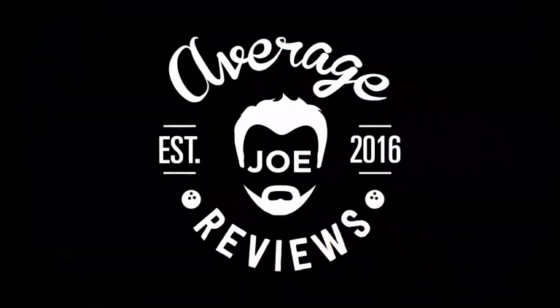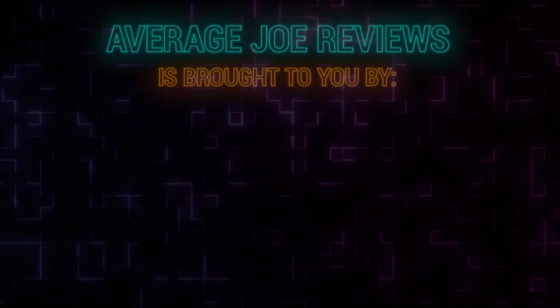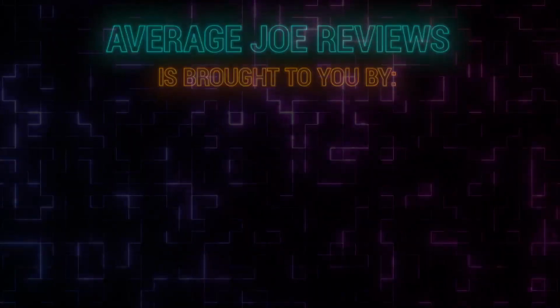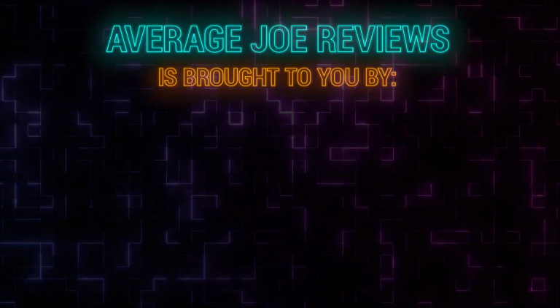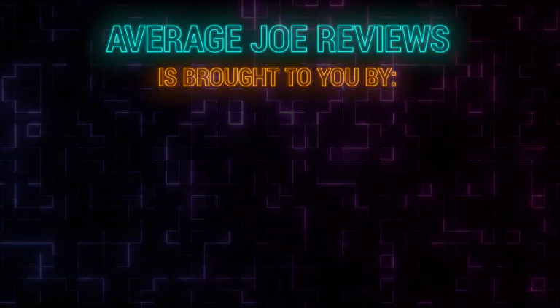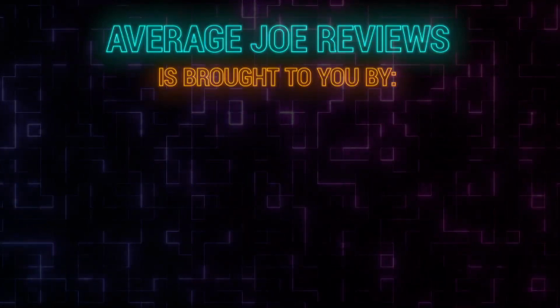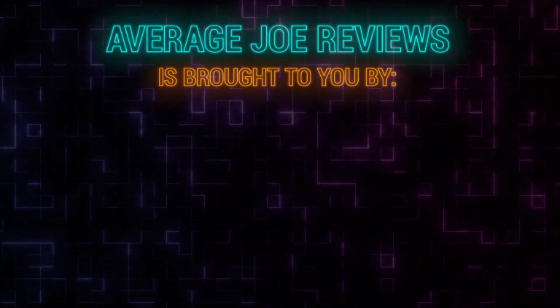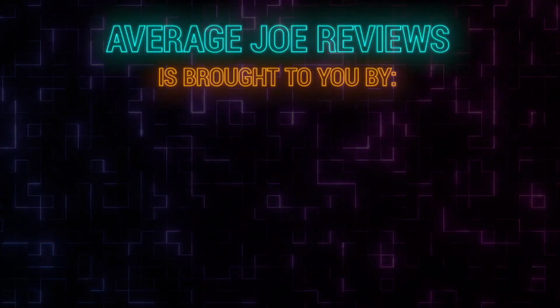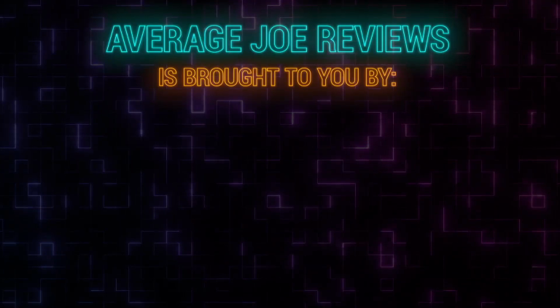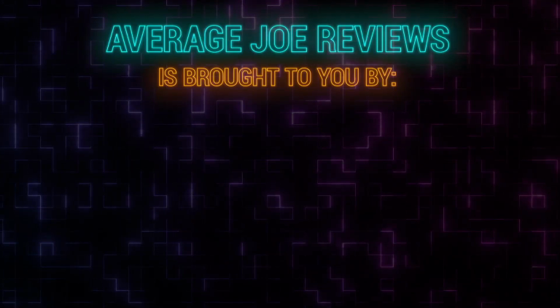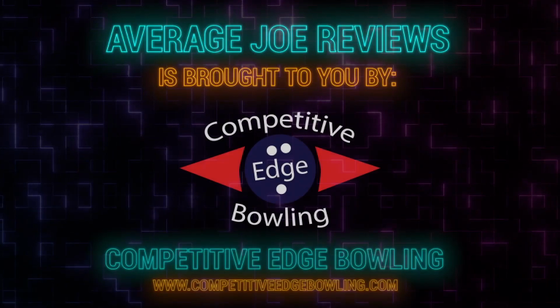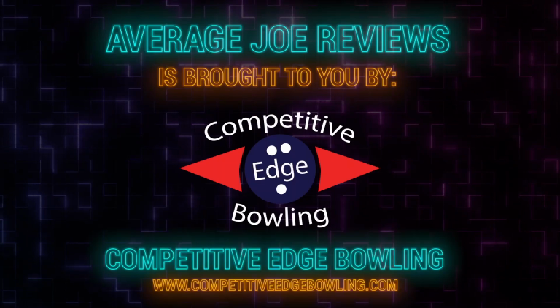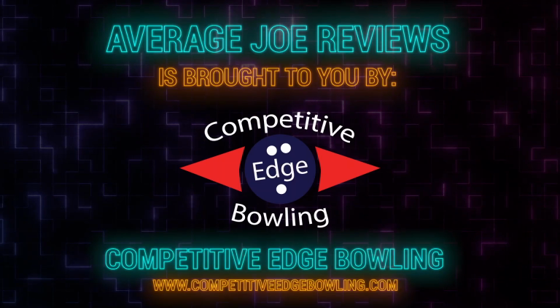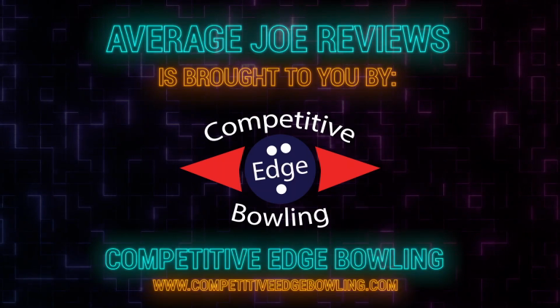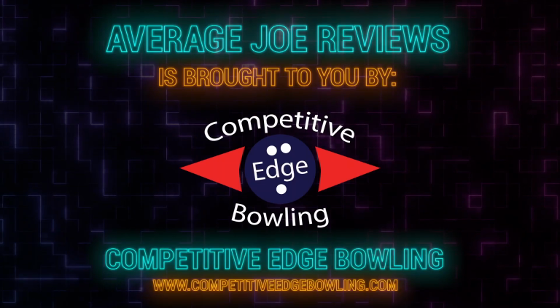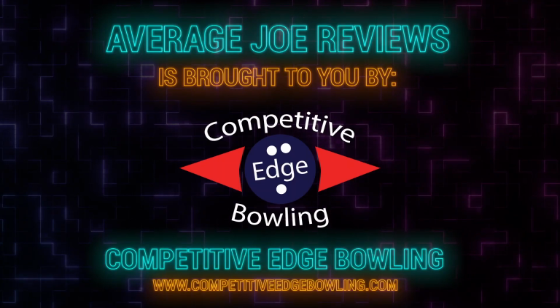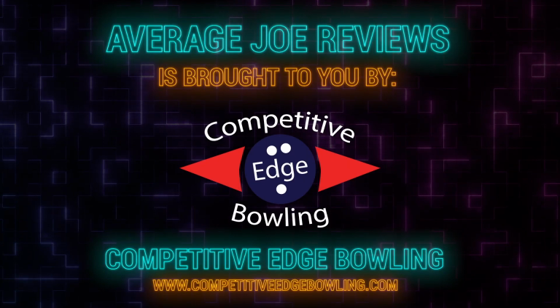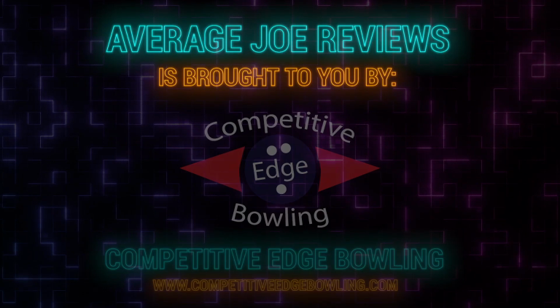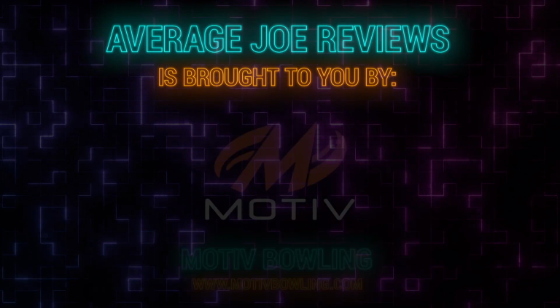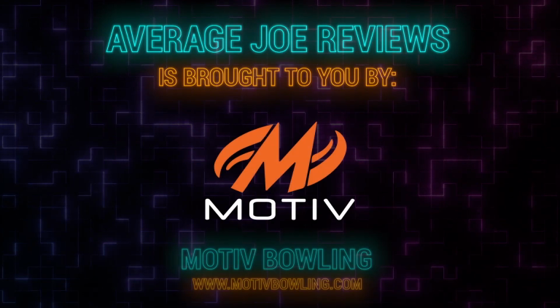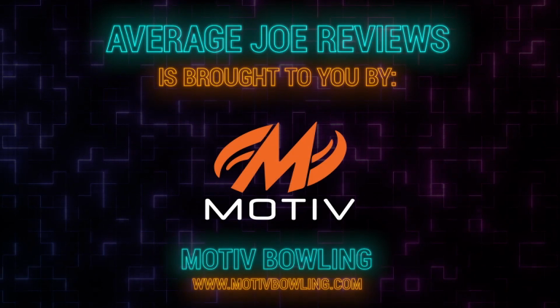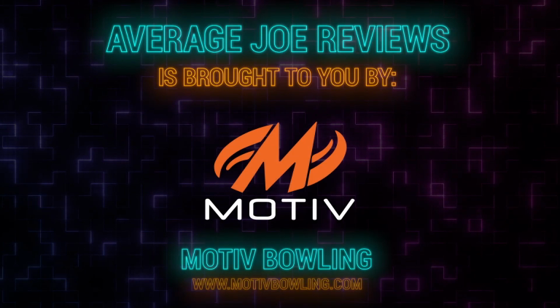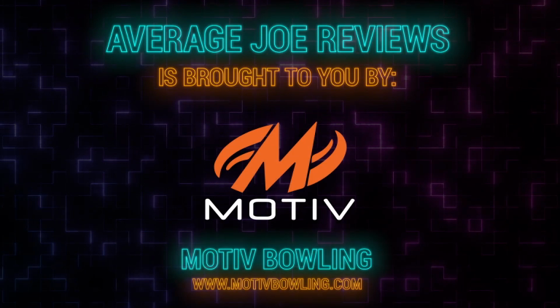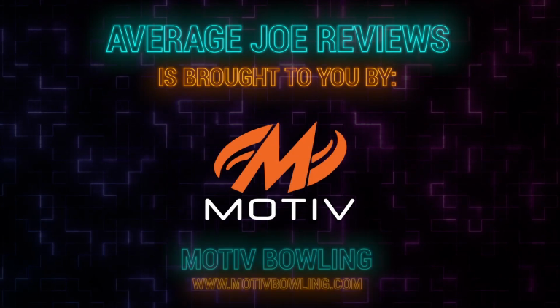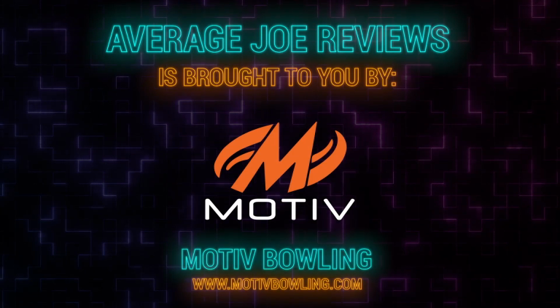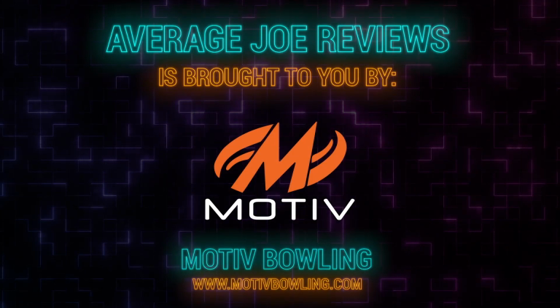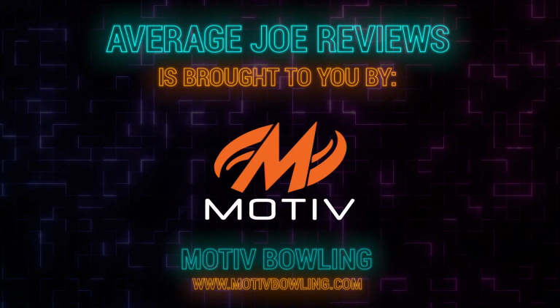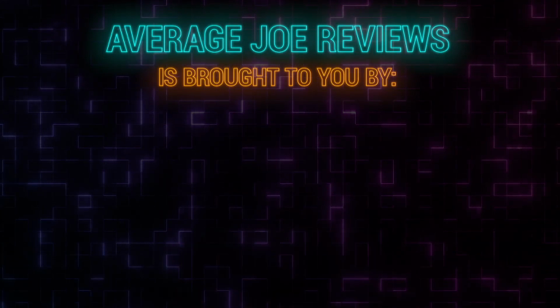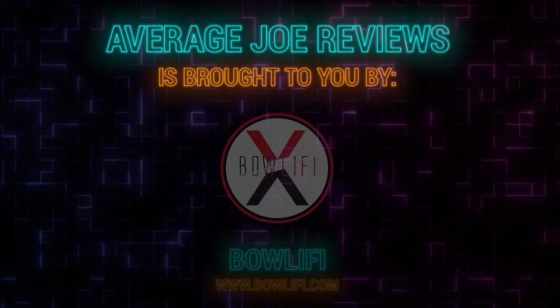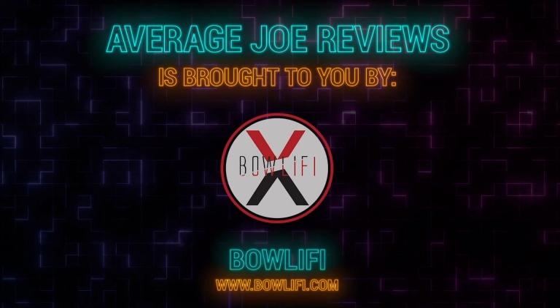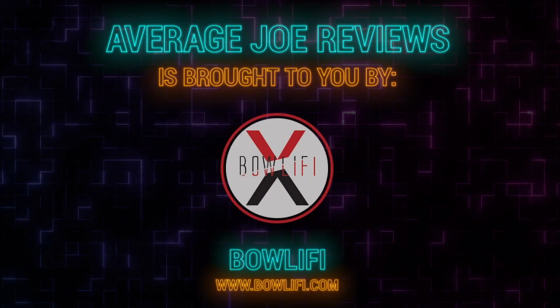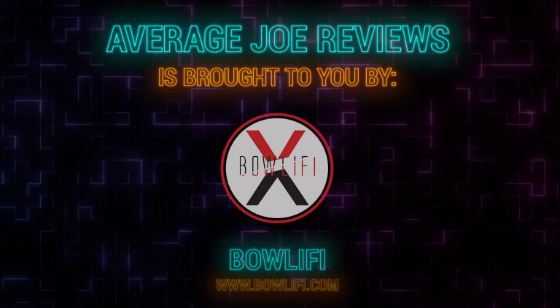Average Joe Reviews is brought to you by Competitive Edge Bowling, Motive Bowling, and Bowlify.